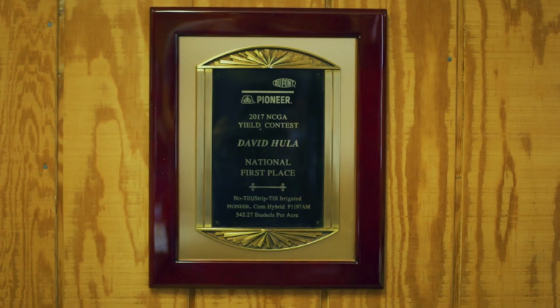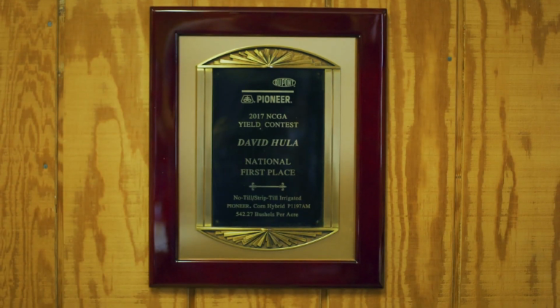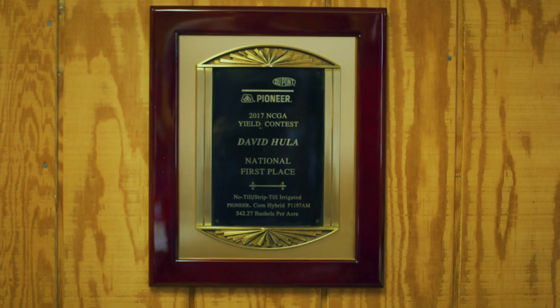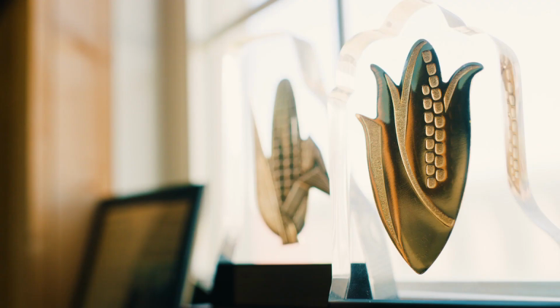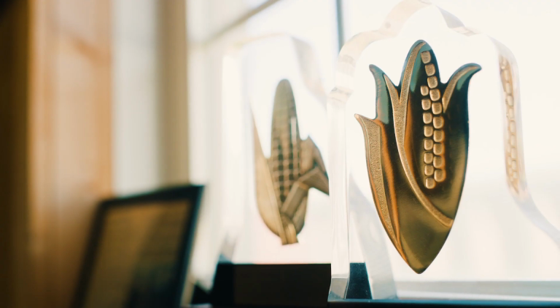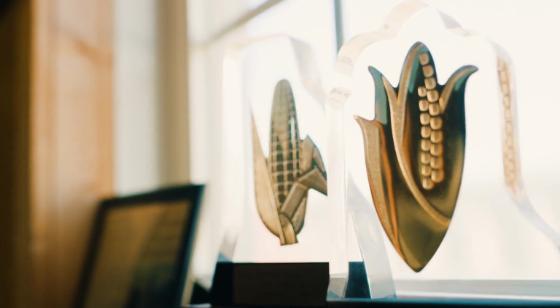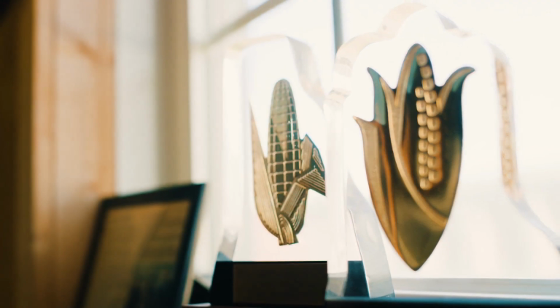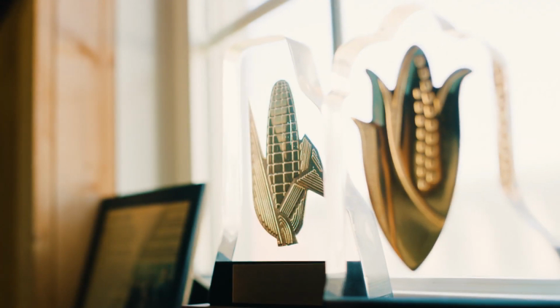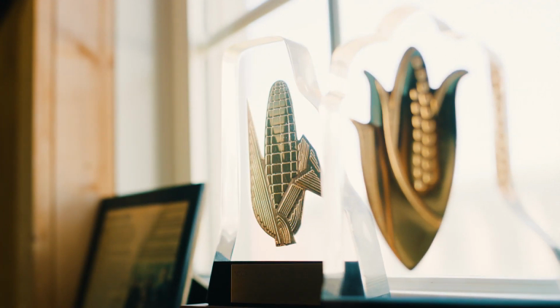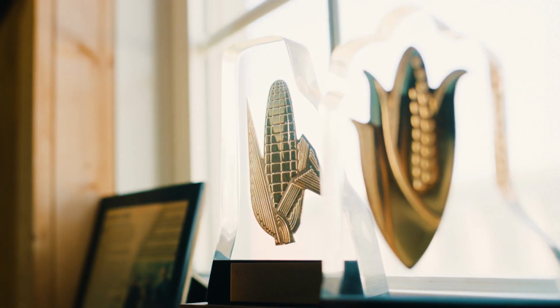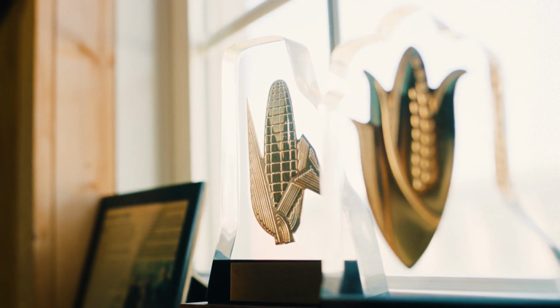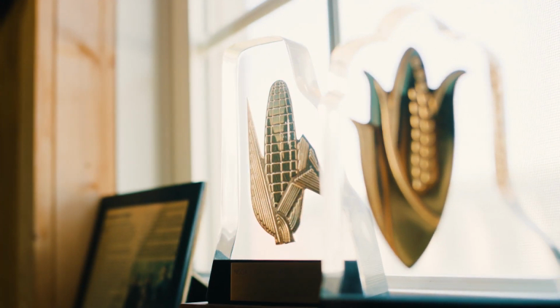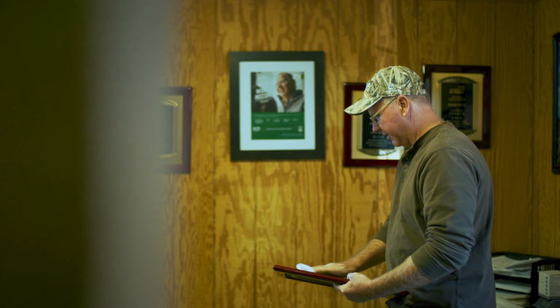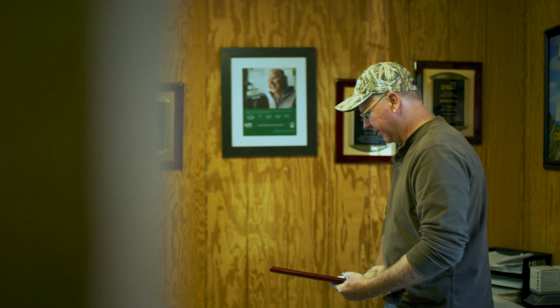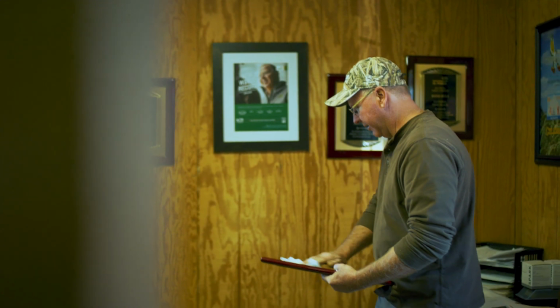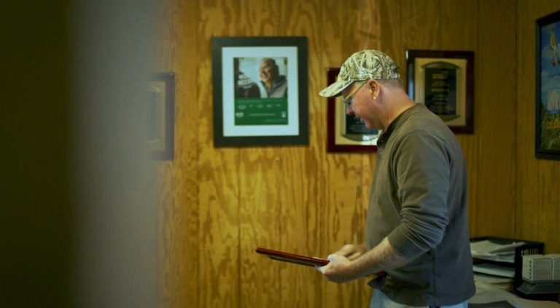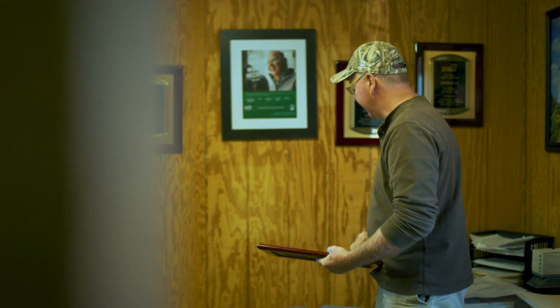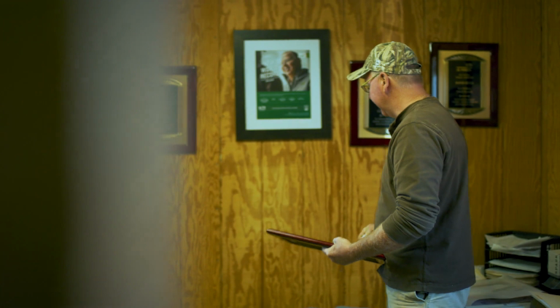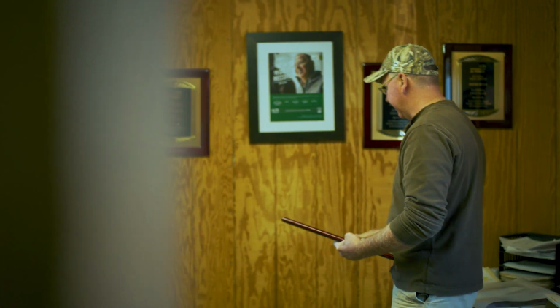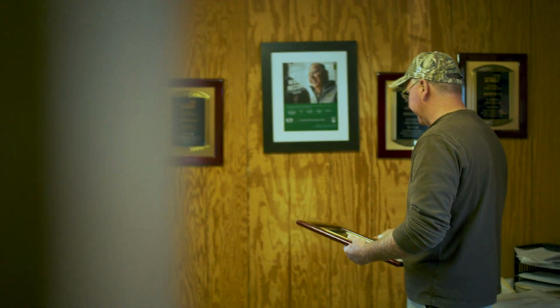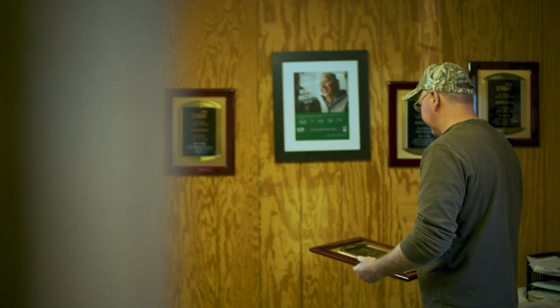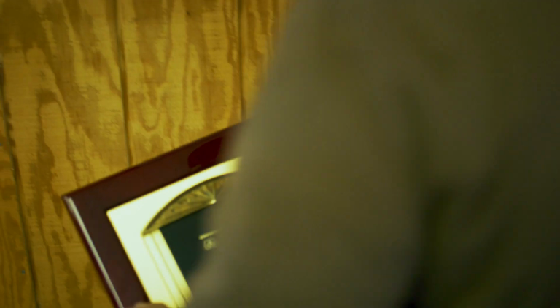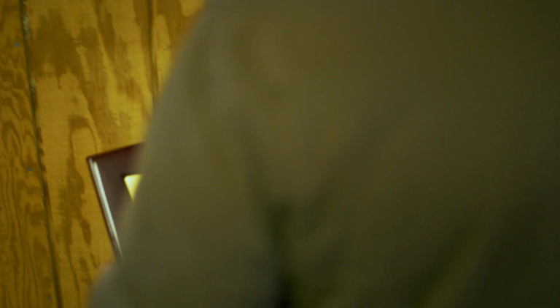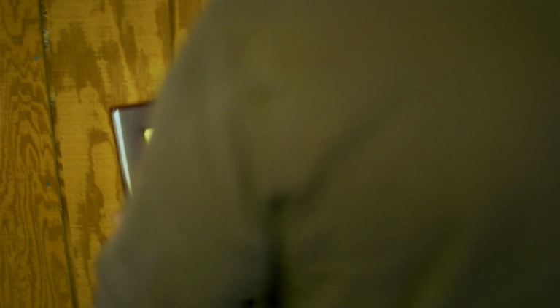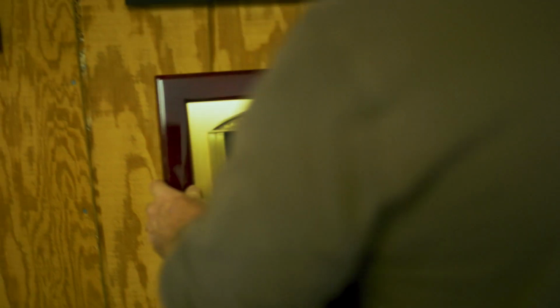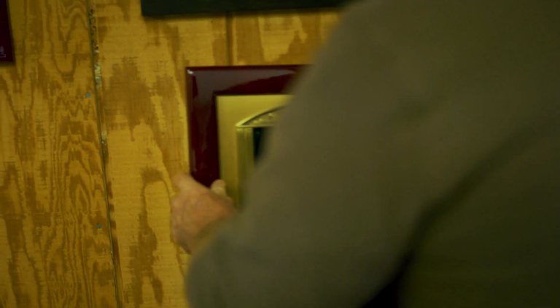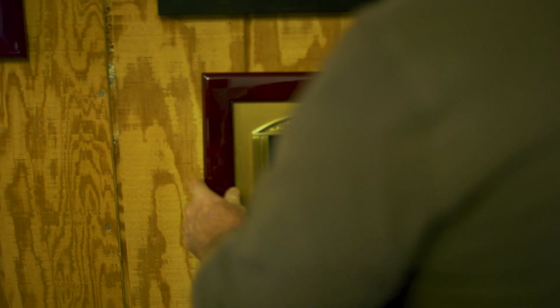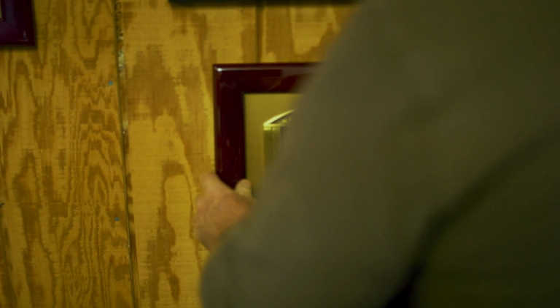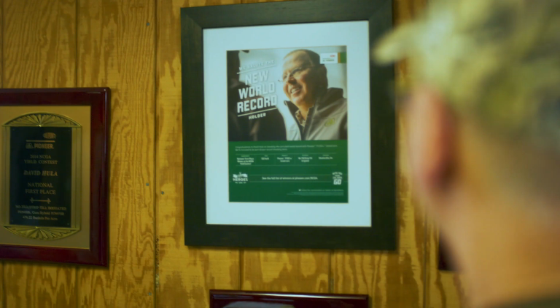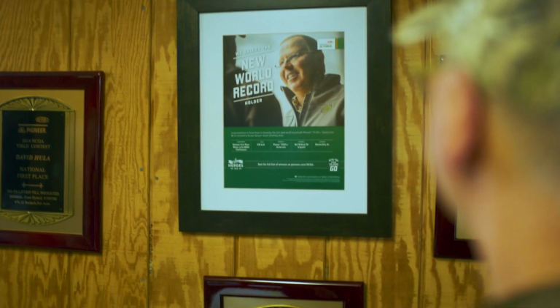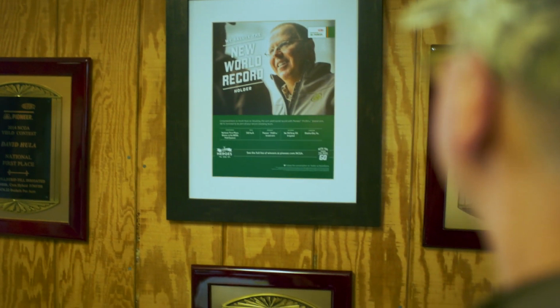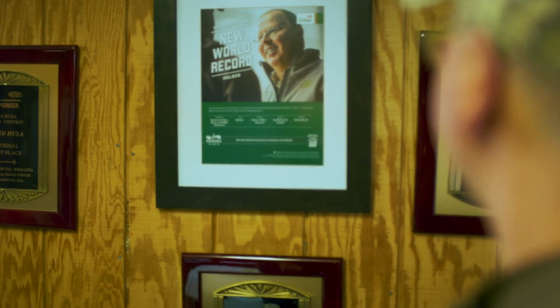Where we have run the Soil Warrior, we have harvested the best corn we have ever harvested in the history of Rimwood Farms.